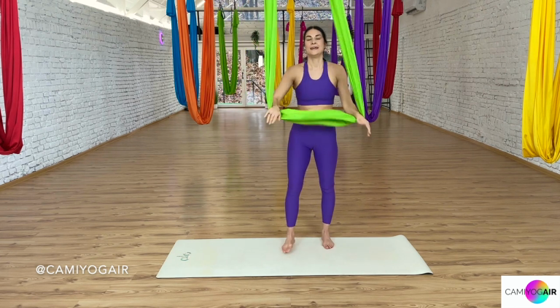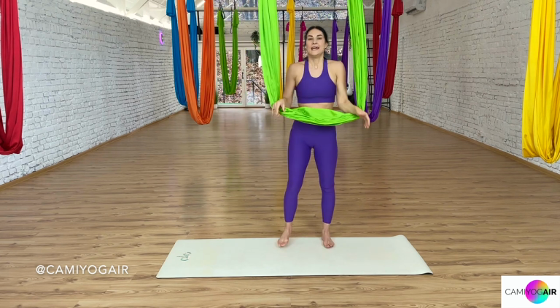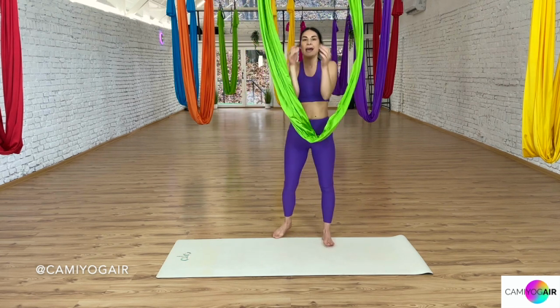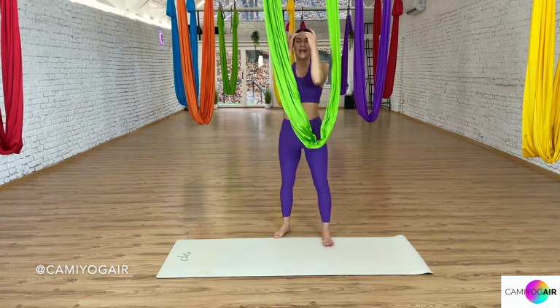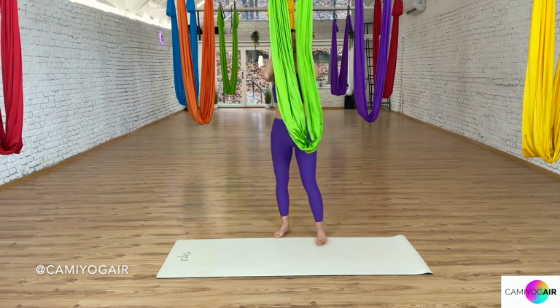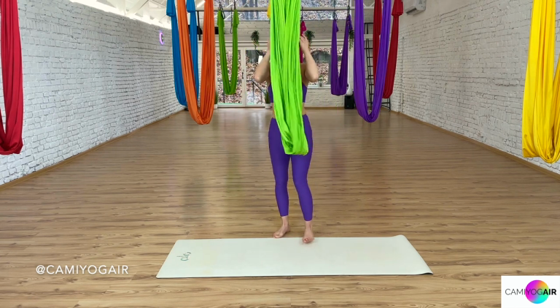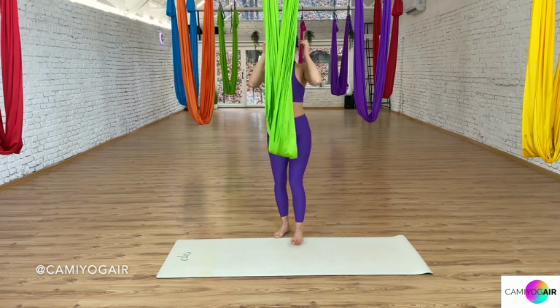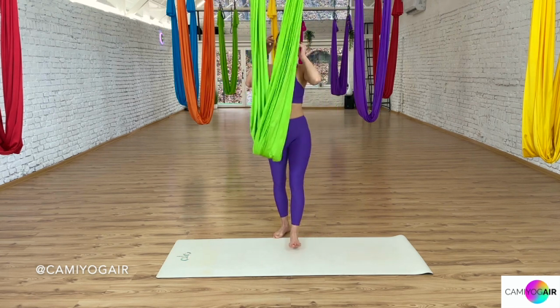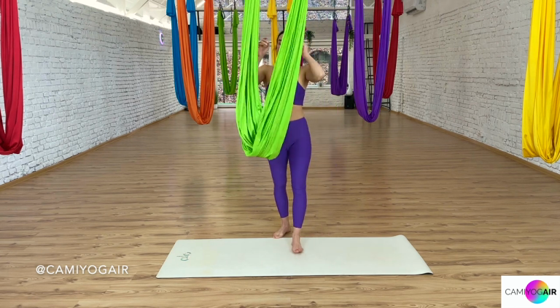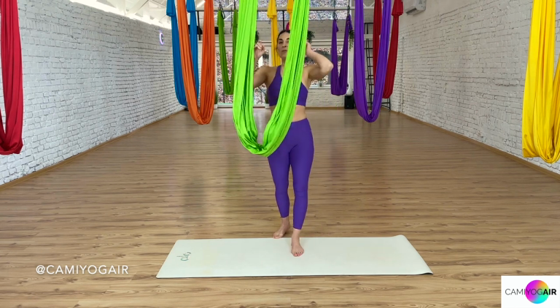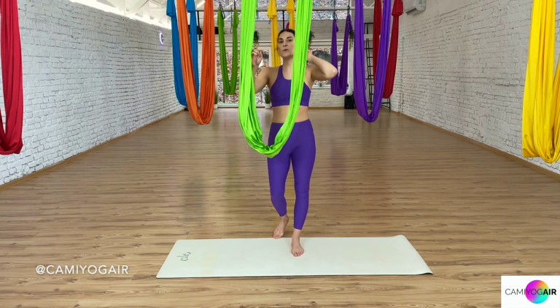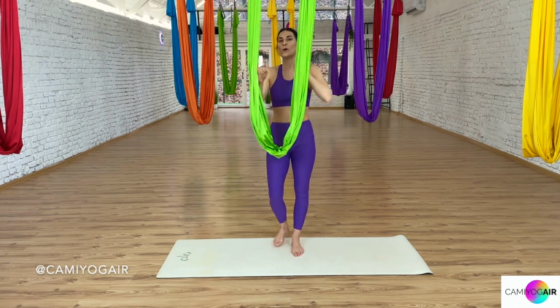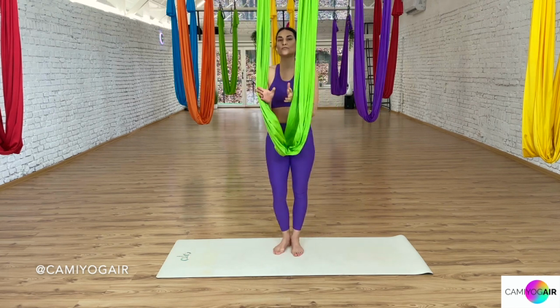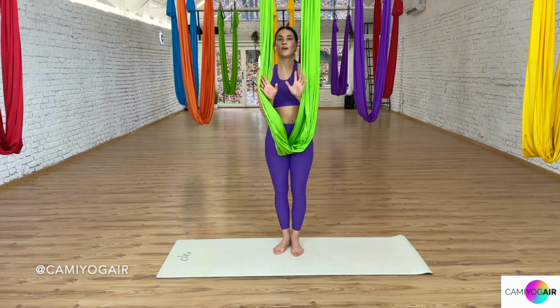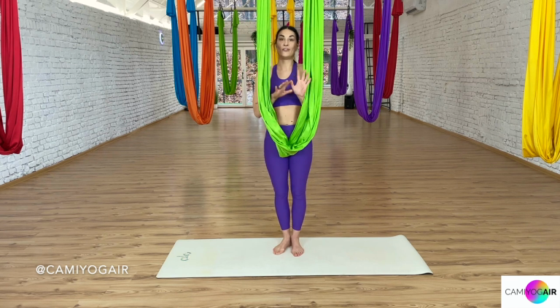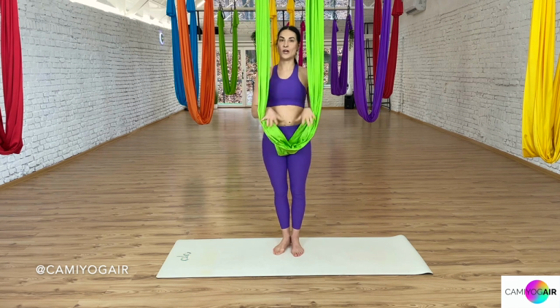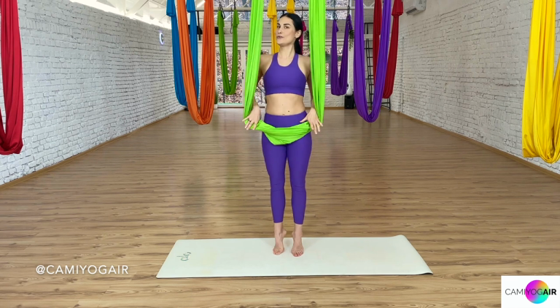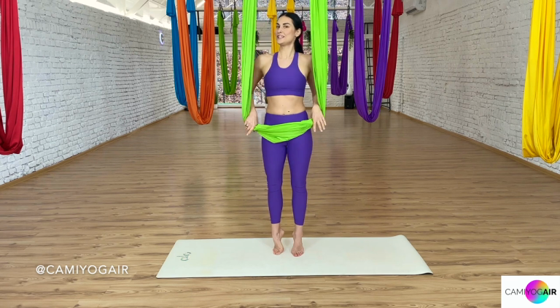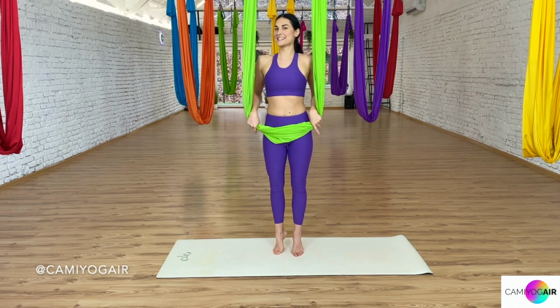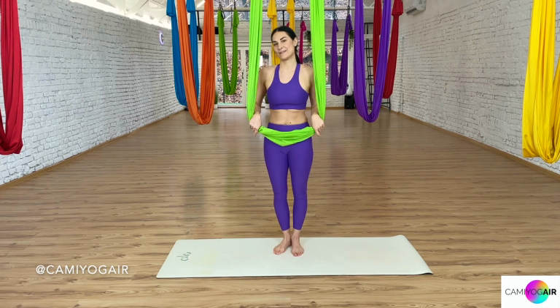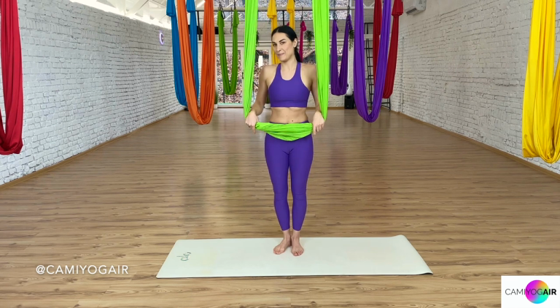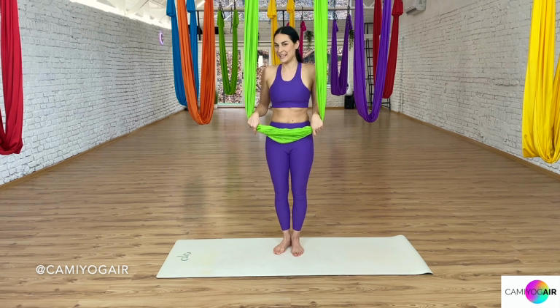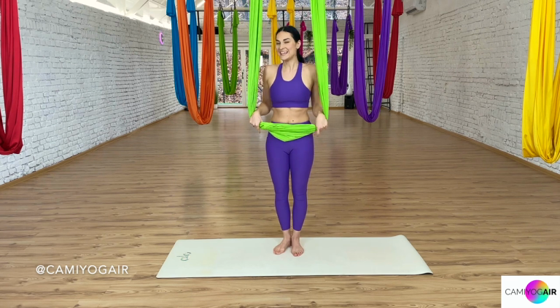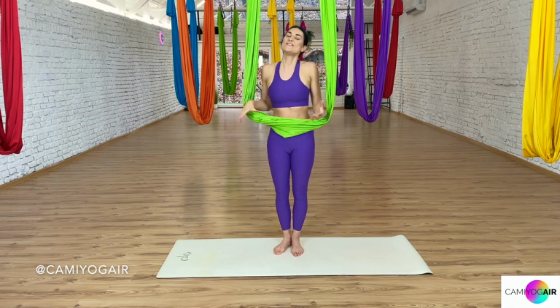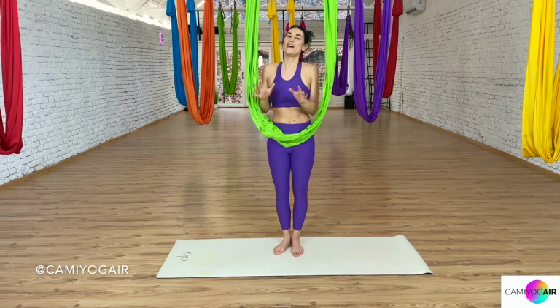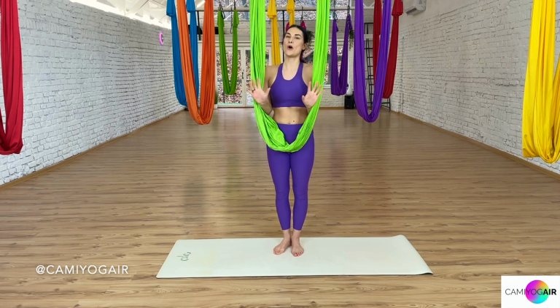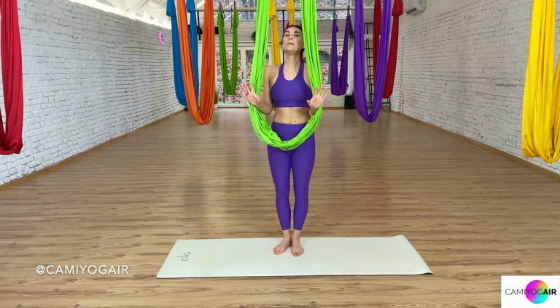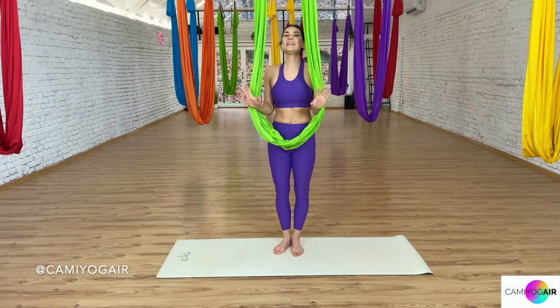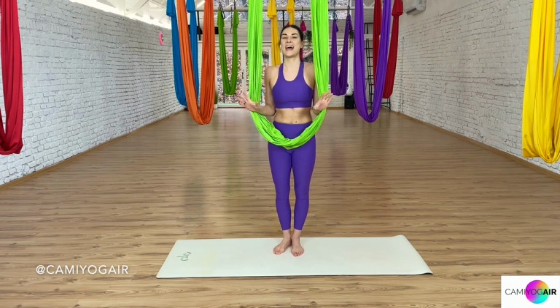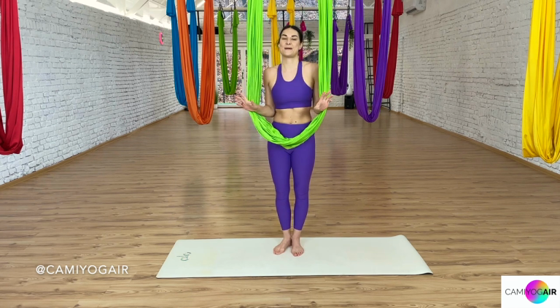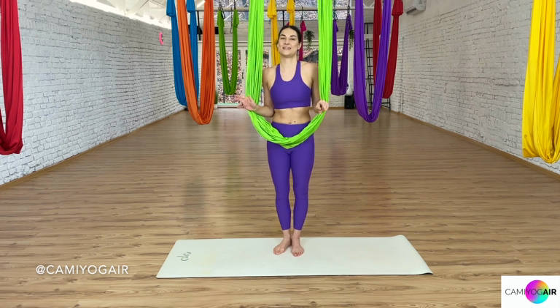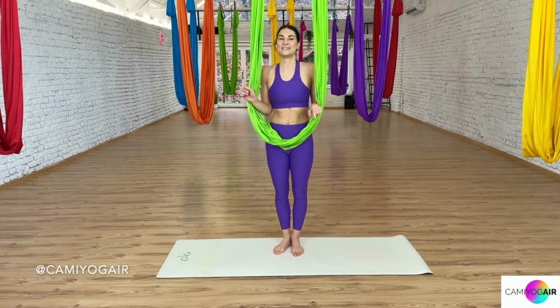Let's come up — grab your silk firmly, pressing up, pulling up, and let's stand up. Let's roll our right knee a little bit to the sides to release the hip. And now we will go to the floating split with the open hammock.